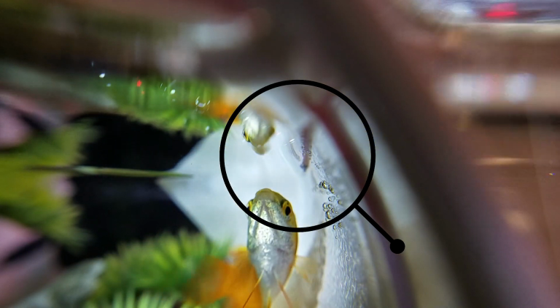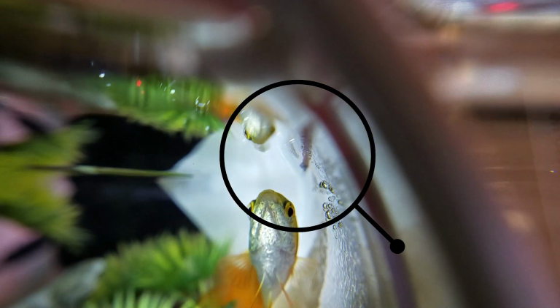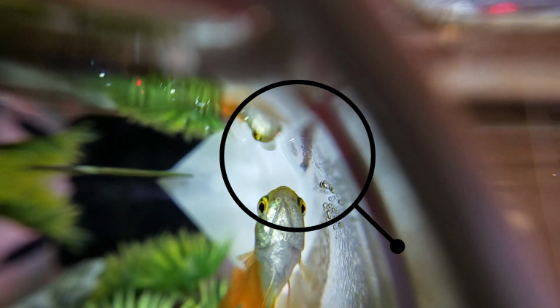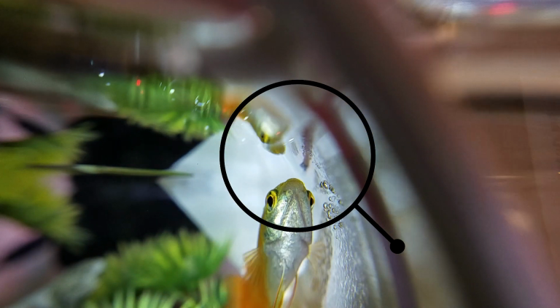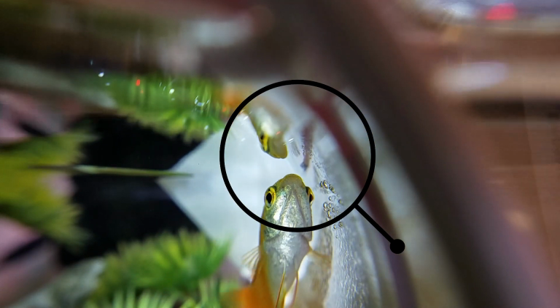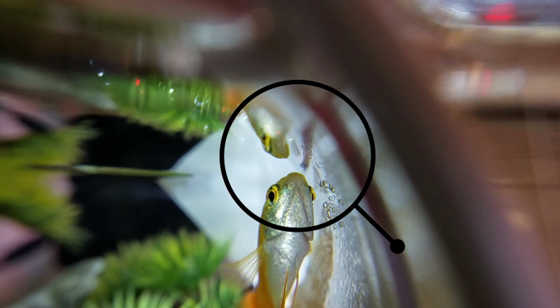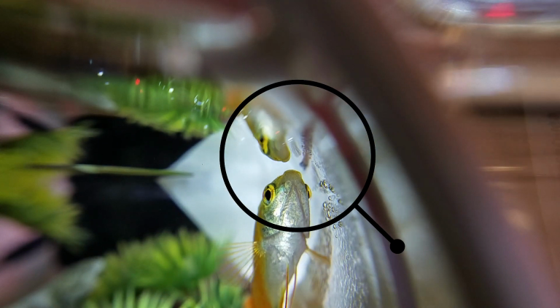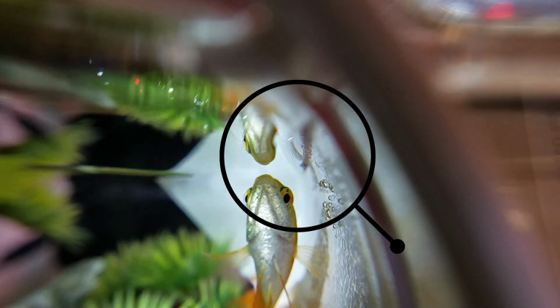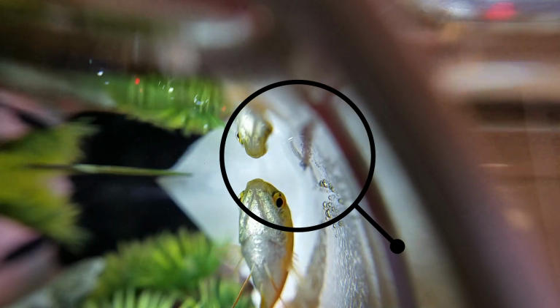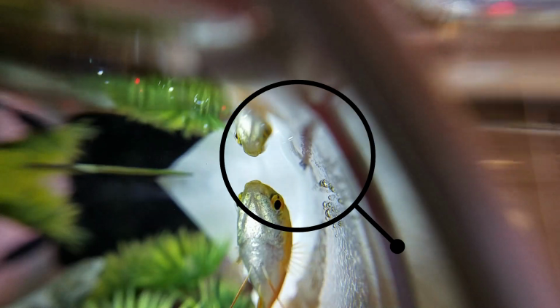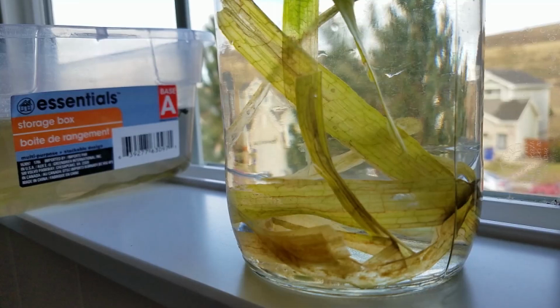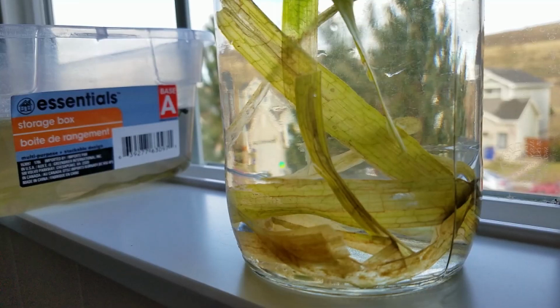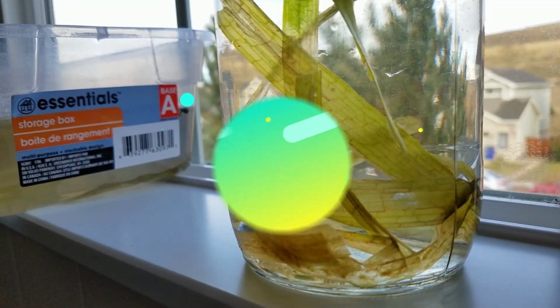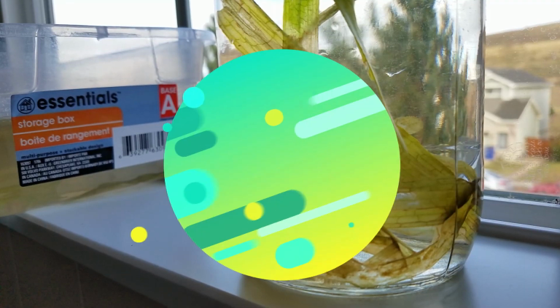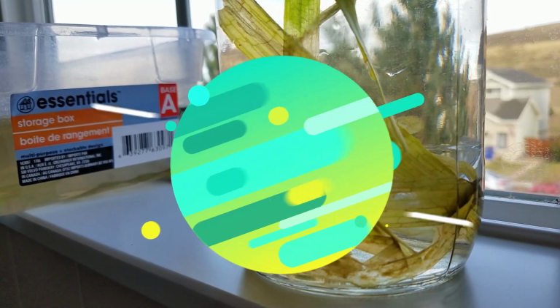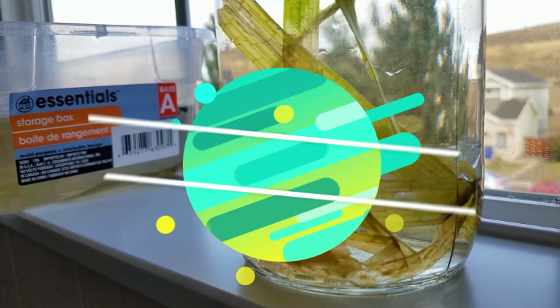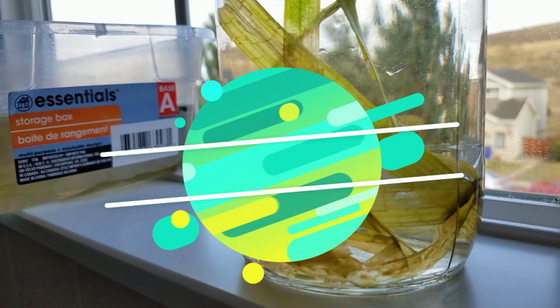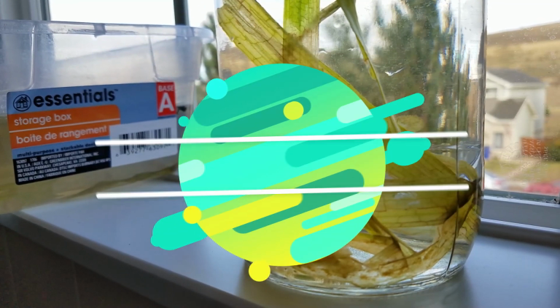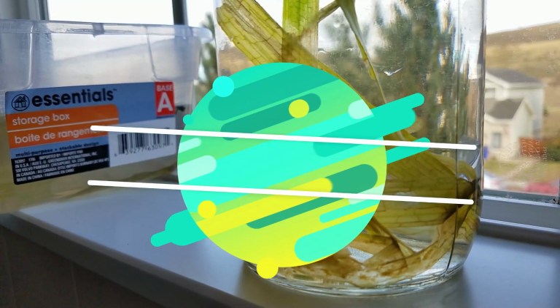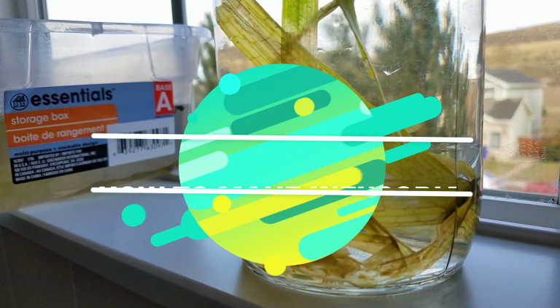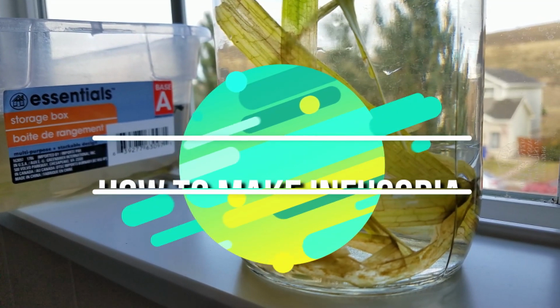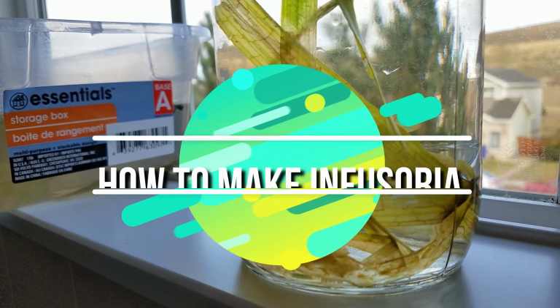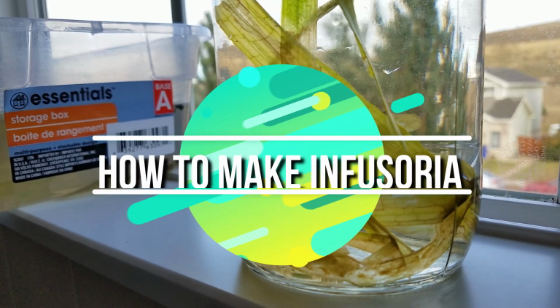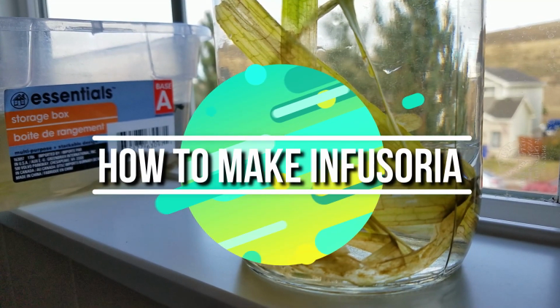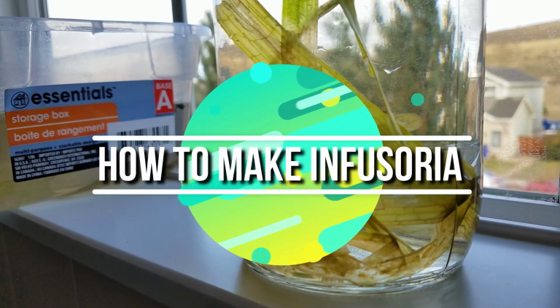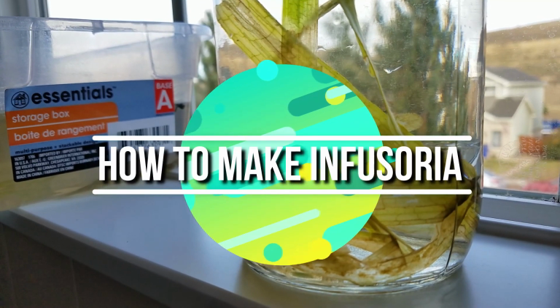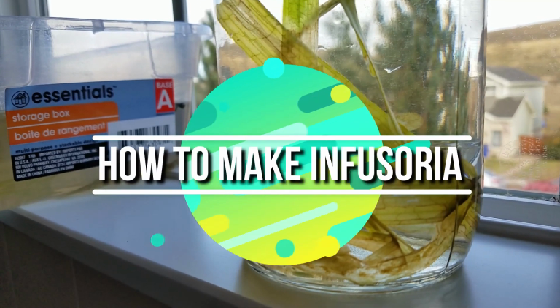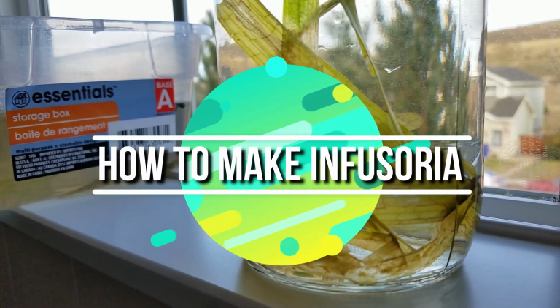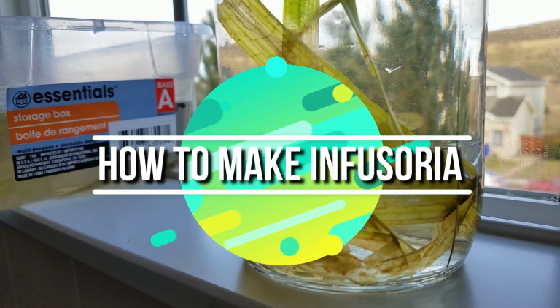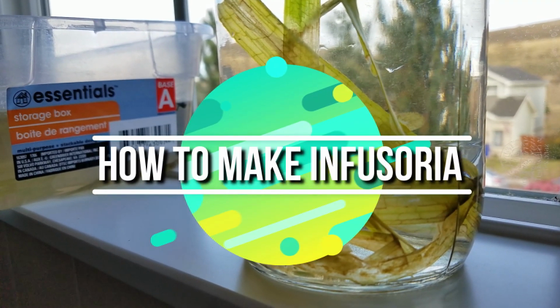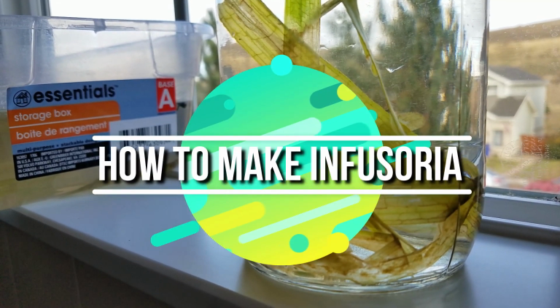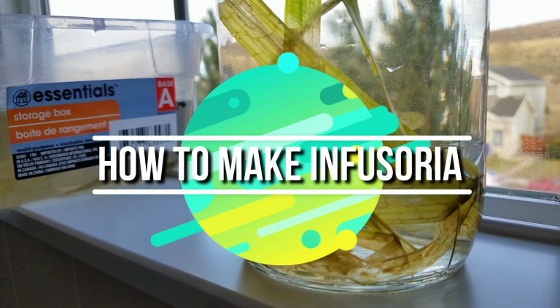What do you feed them? Keep watching to find out the easy, bulletproof way for making Infusoria.